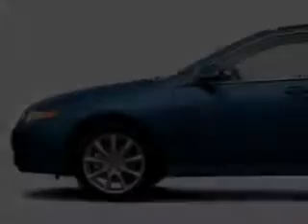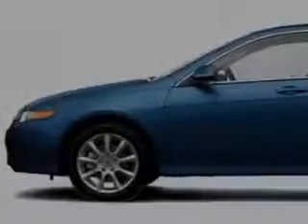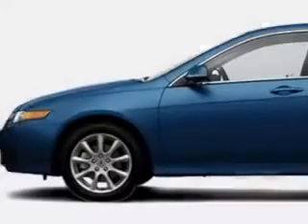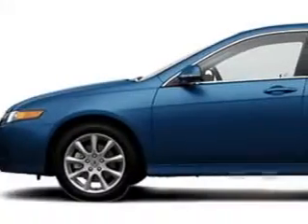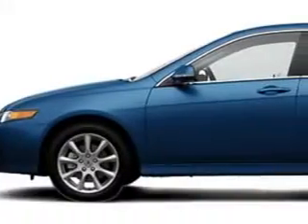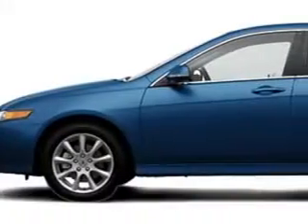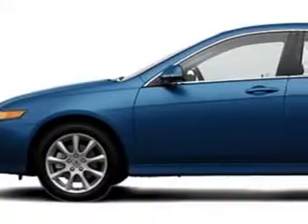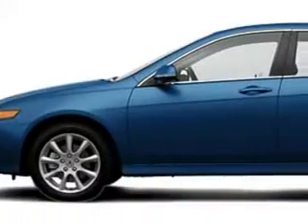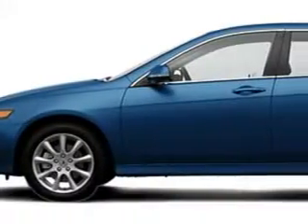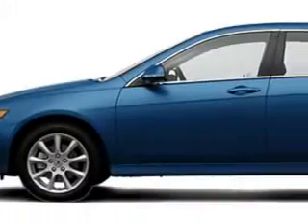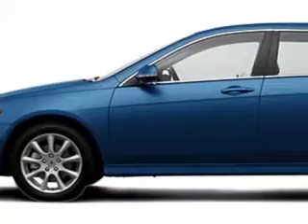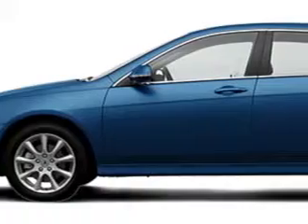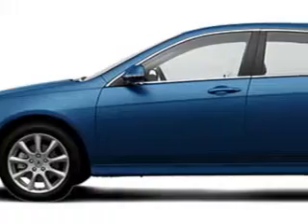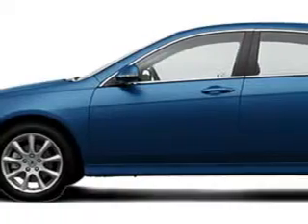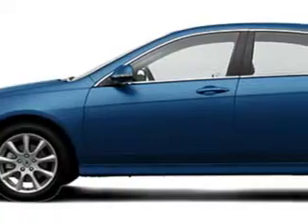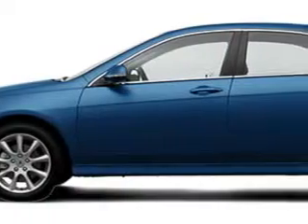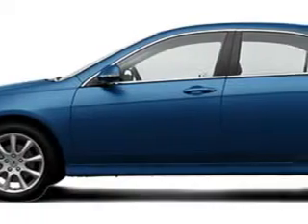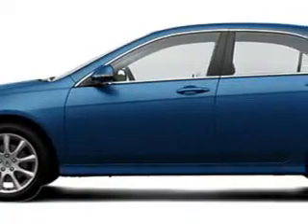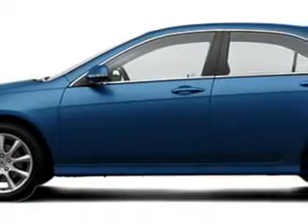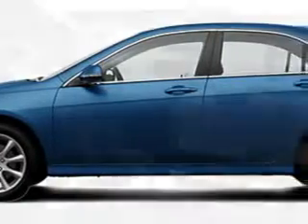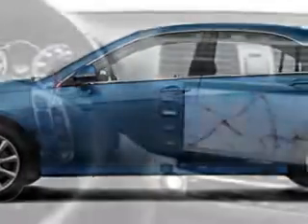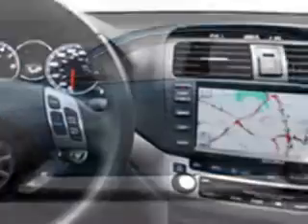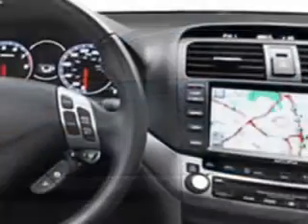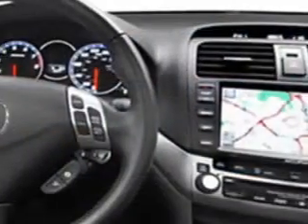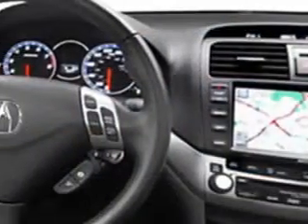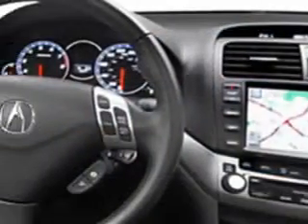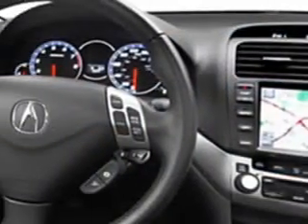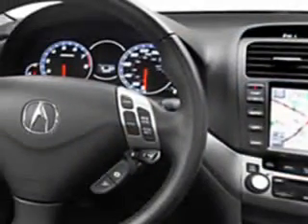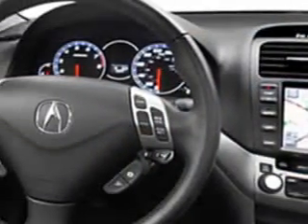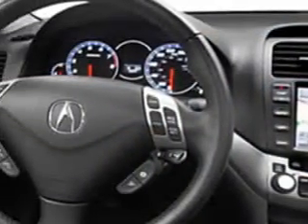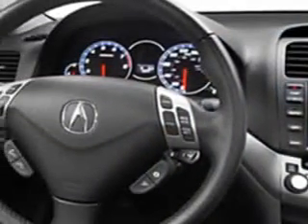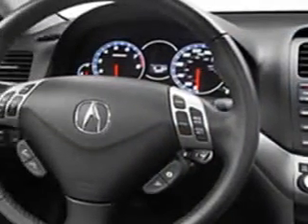Check out this Blue 06 Acura TSX, equipped with a 4-cylinder engine and an automatic transmission.